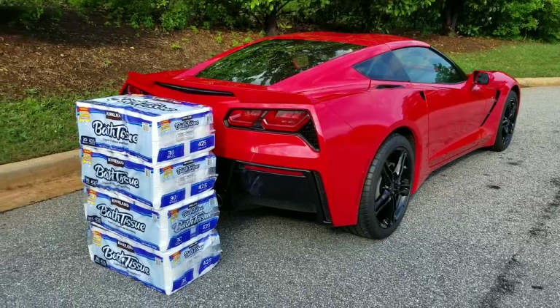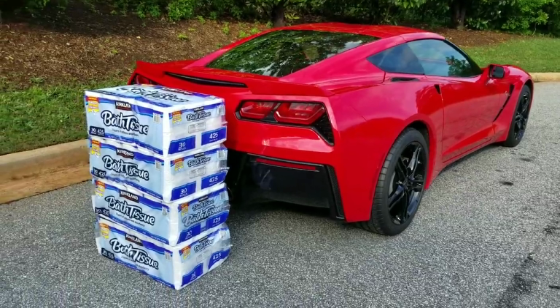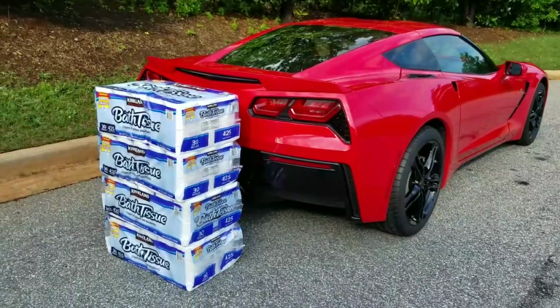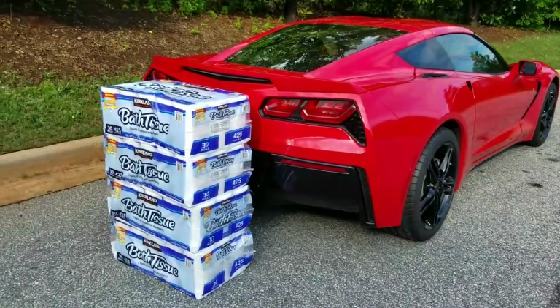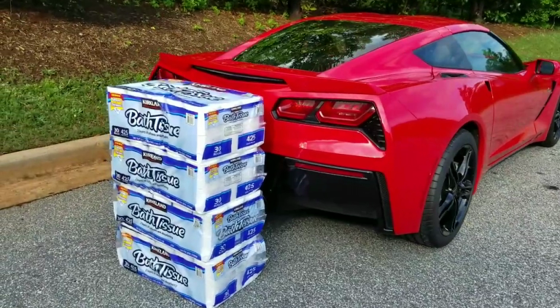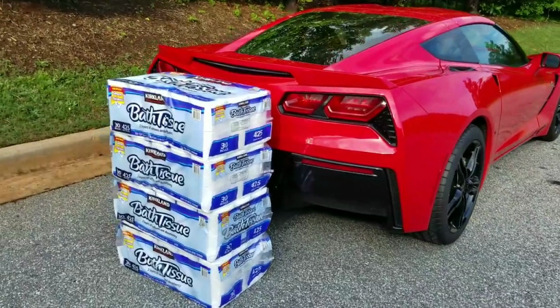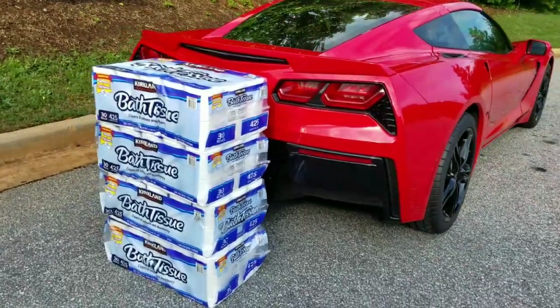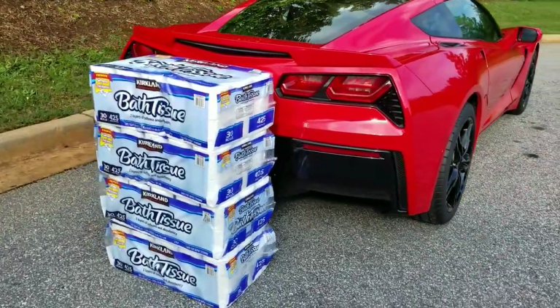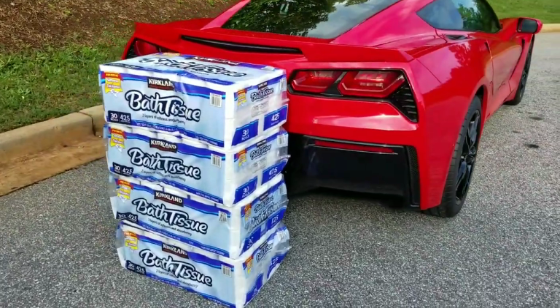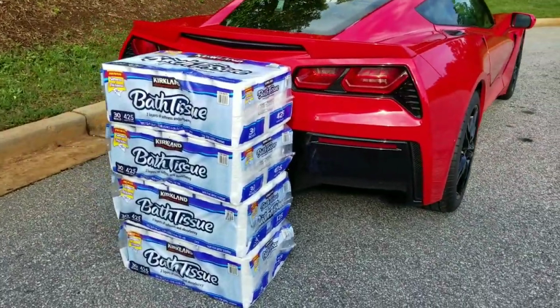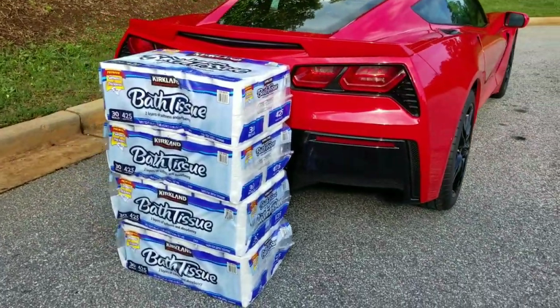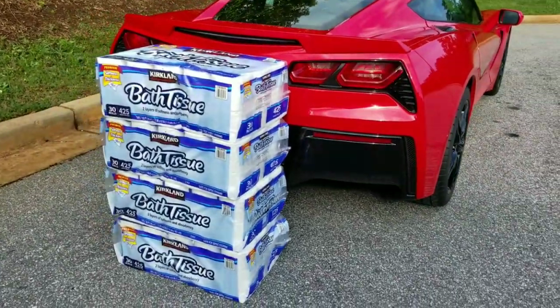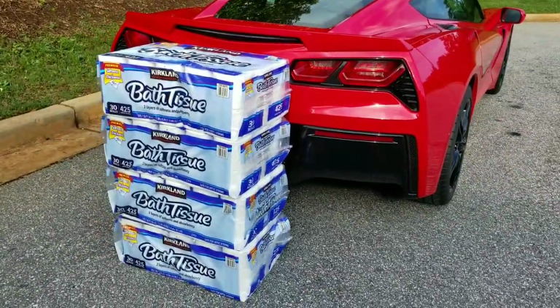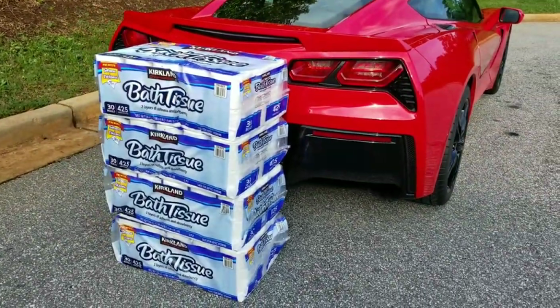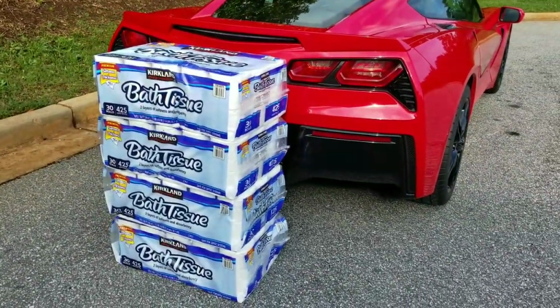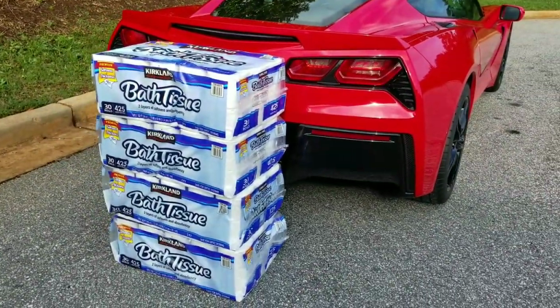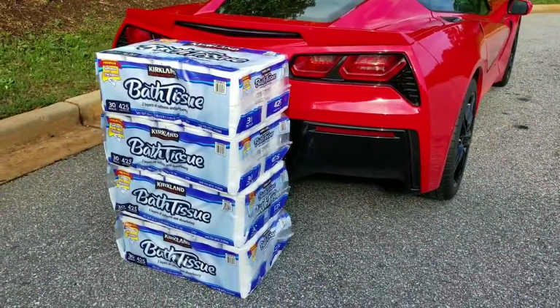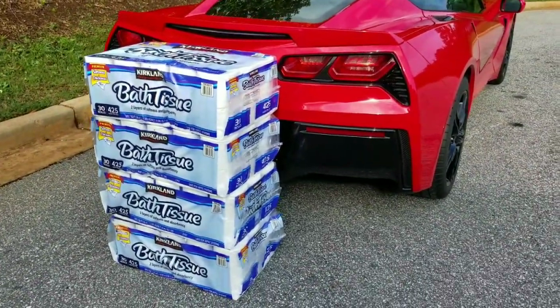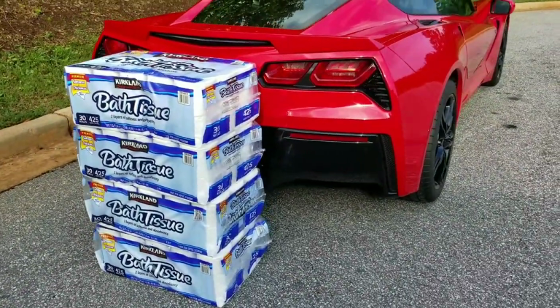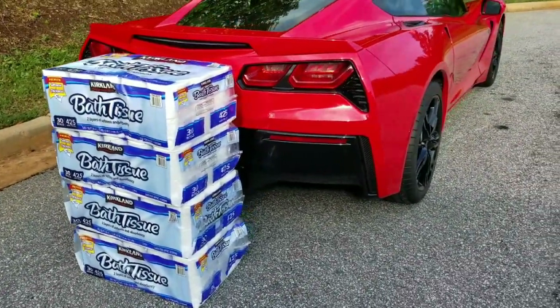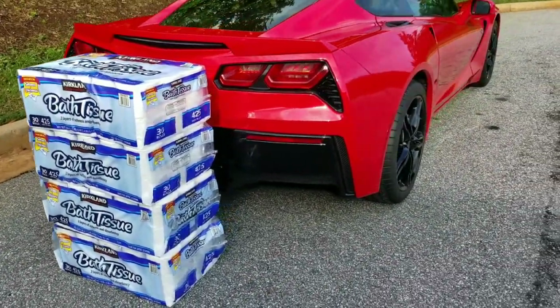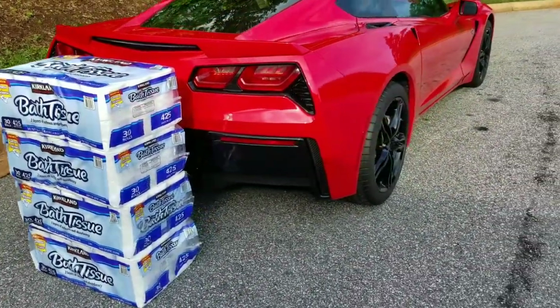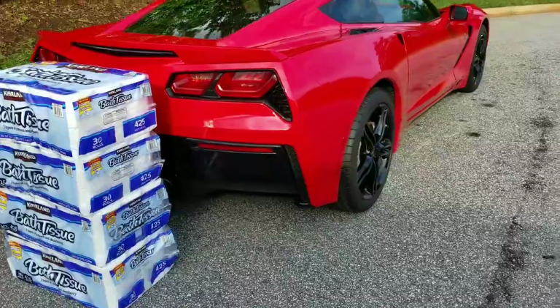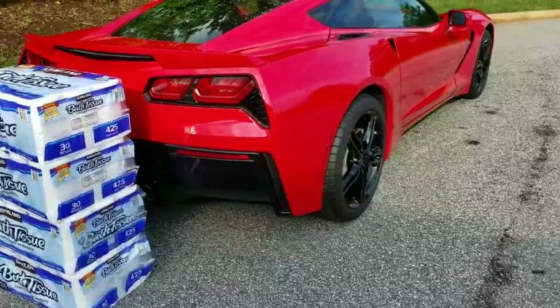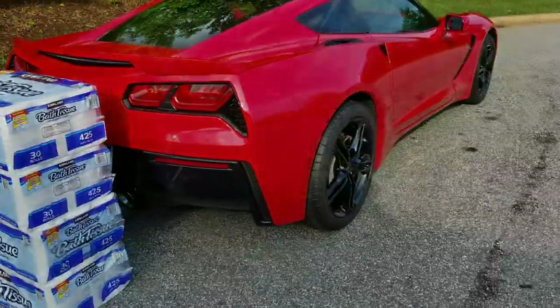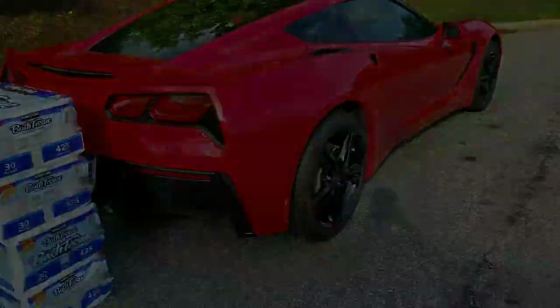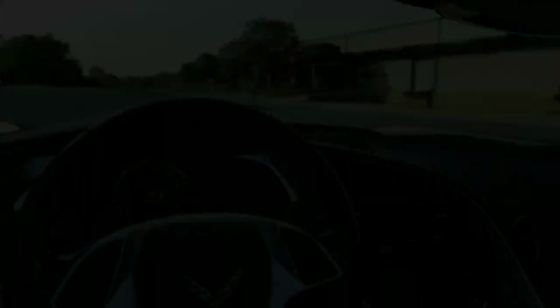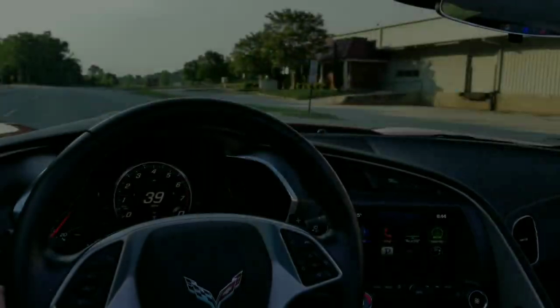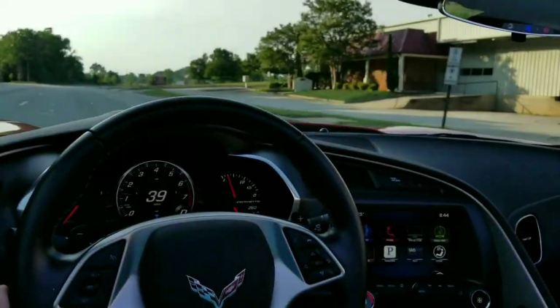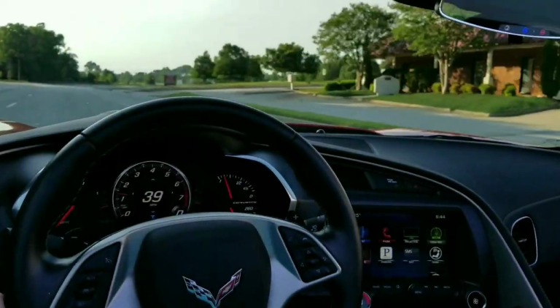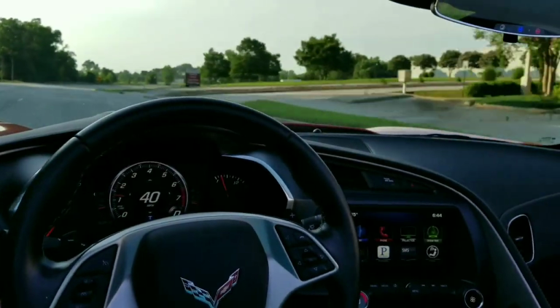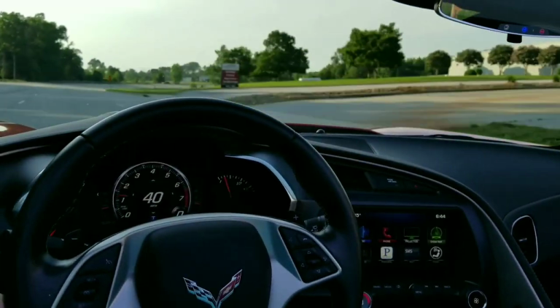What's up YouTube? Welcome to Cars Costing Technology. Today I want to show you how awesome the trunk is on the C7 Corvette Stingray, as well as a few other Corvette generations.